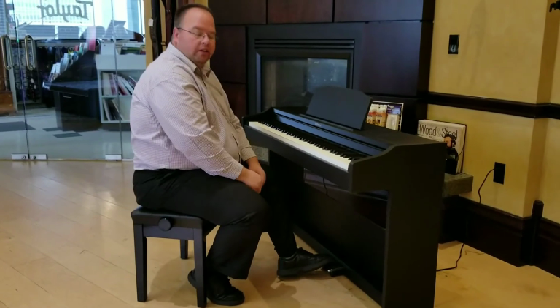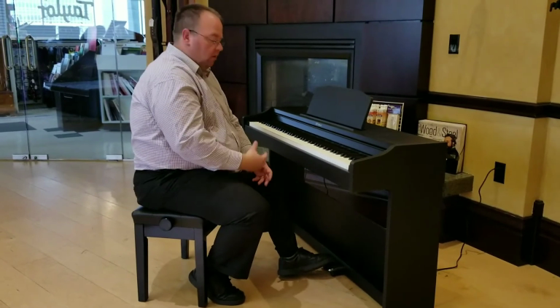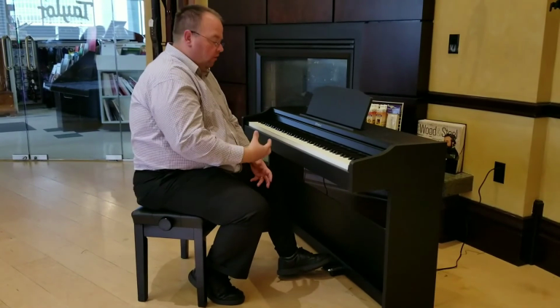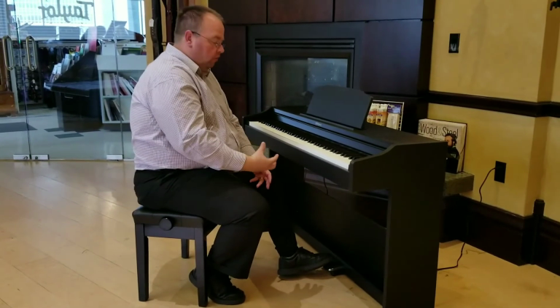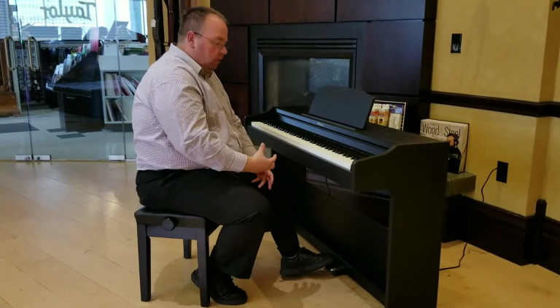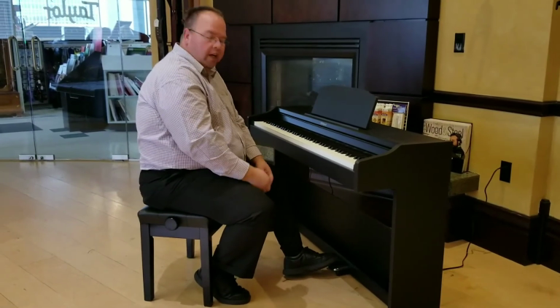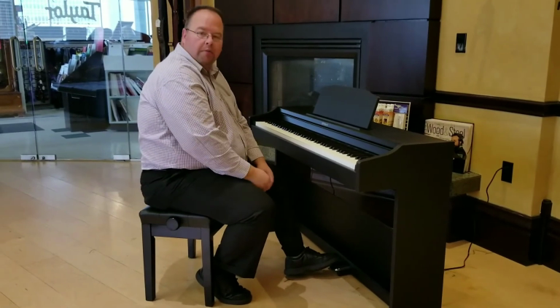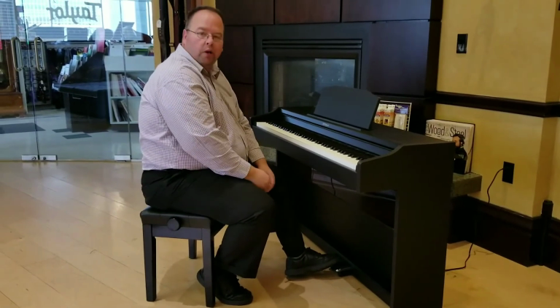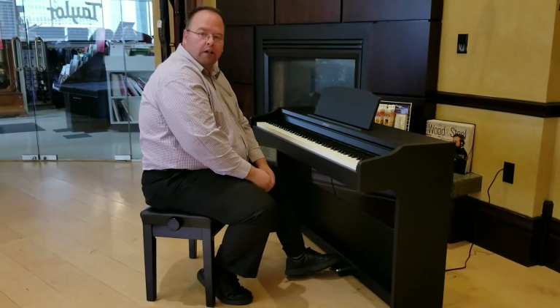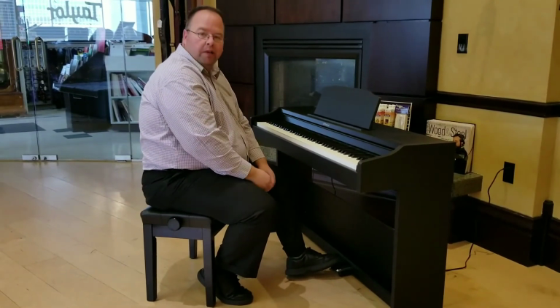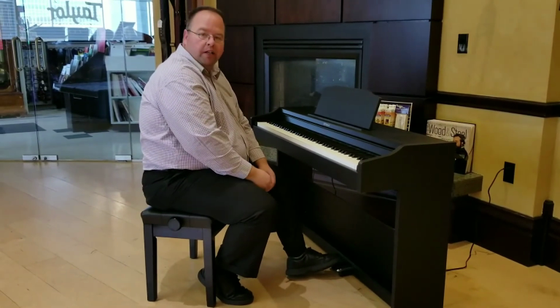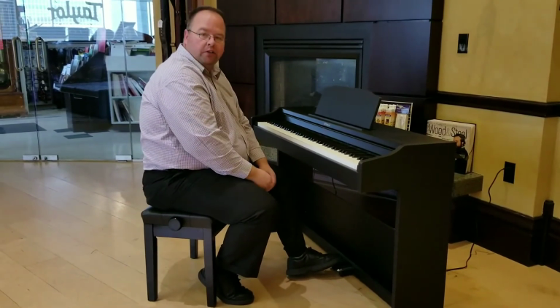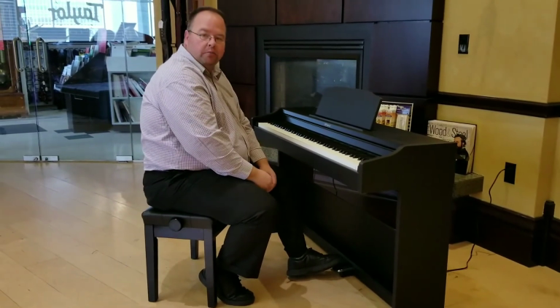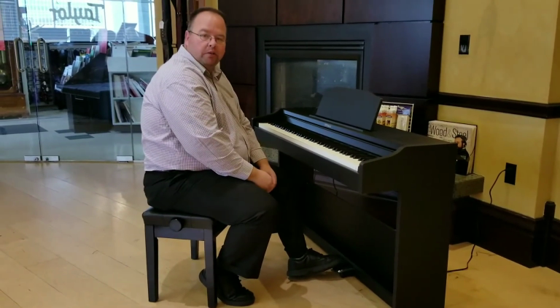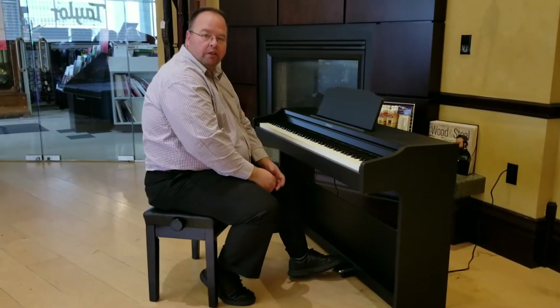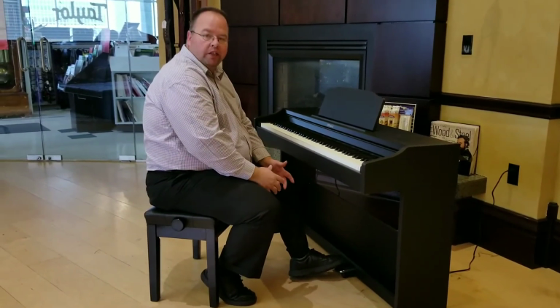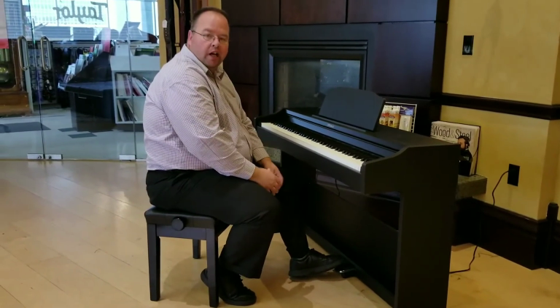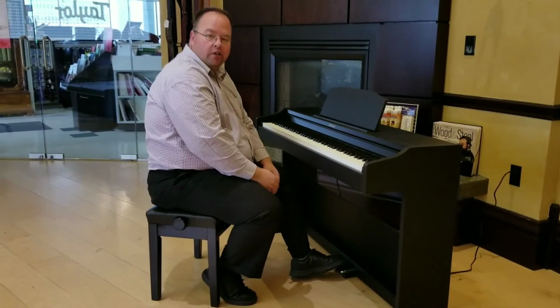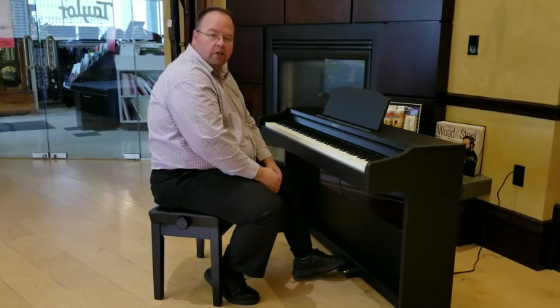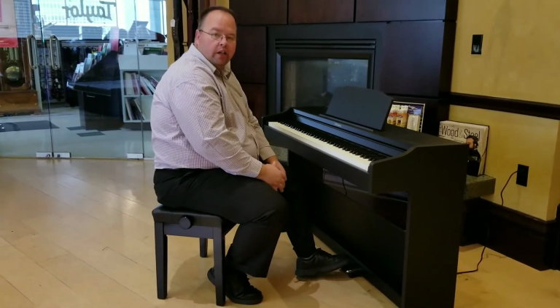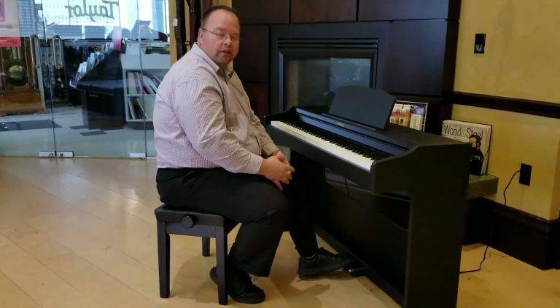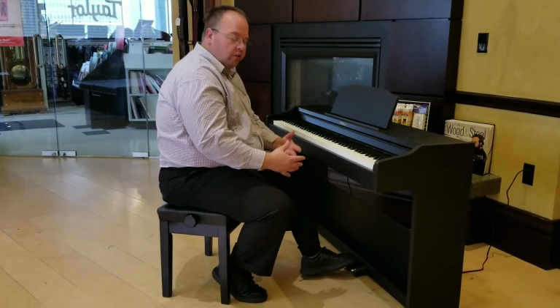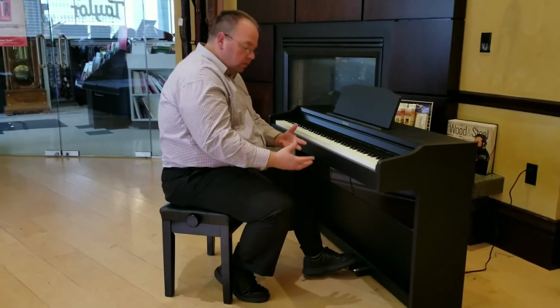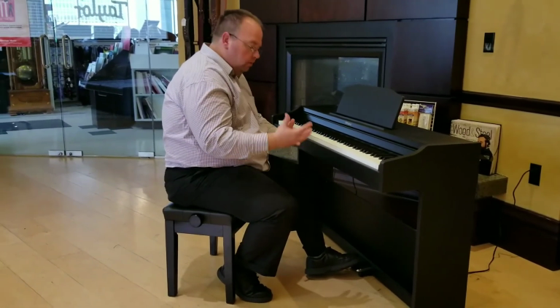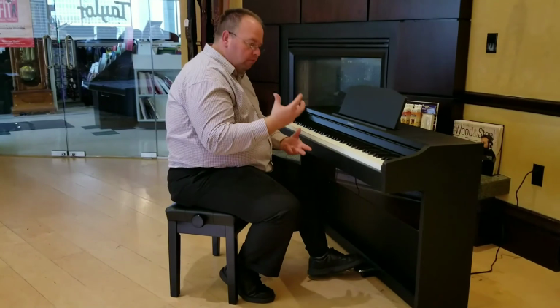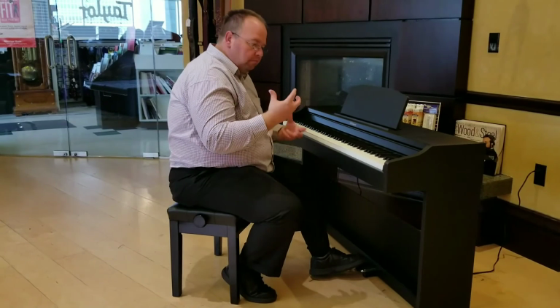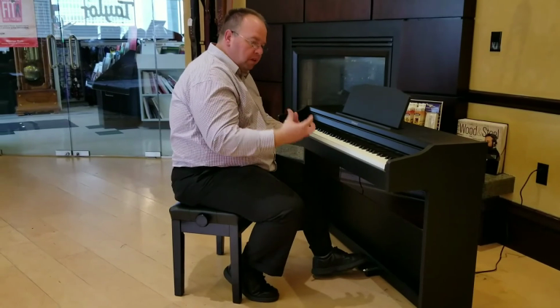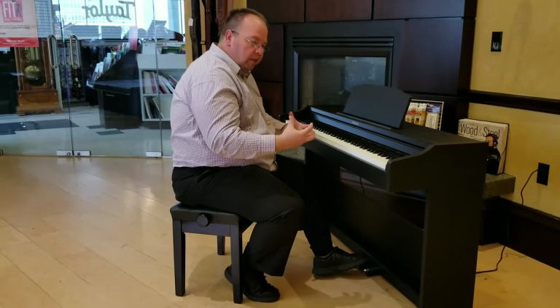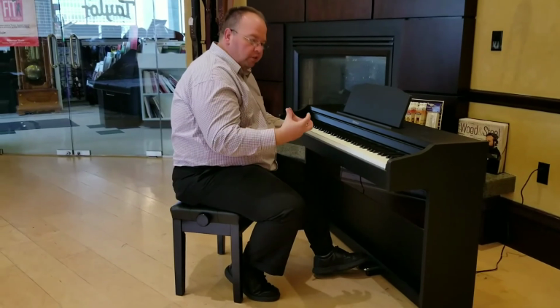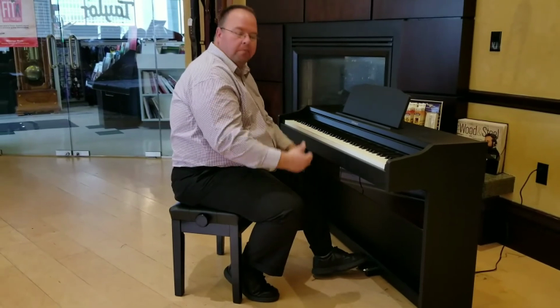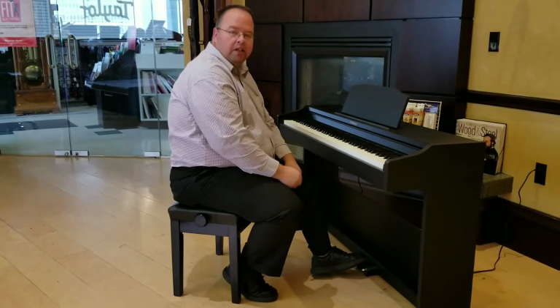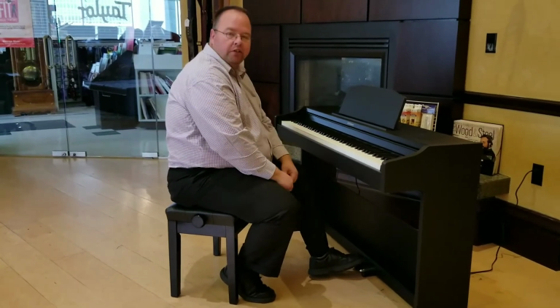Fully hammer-weighted mechanism in the action and it just plays amazing.